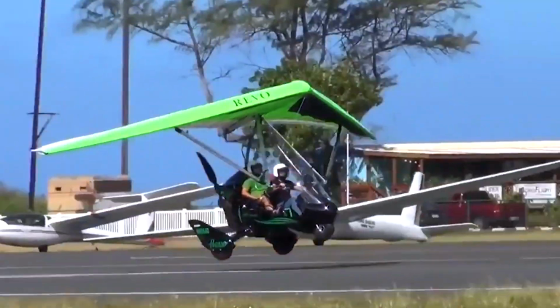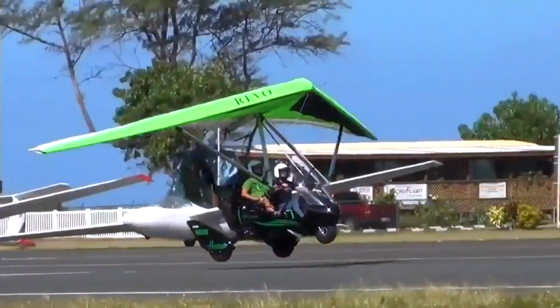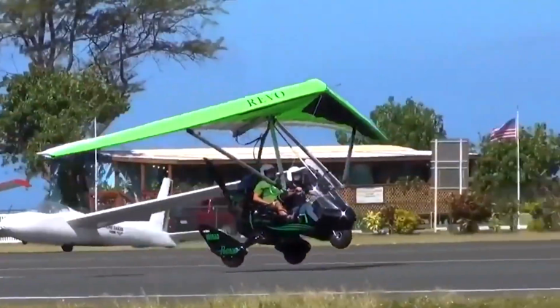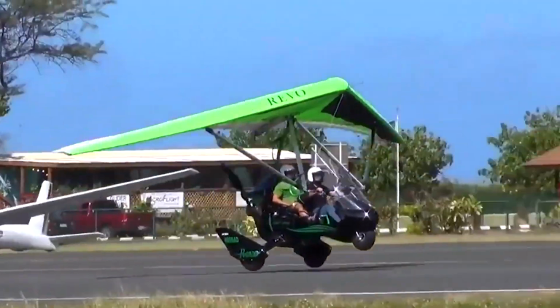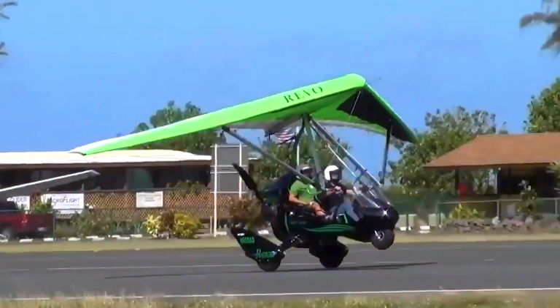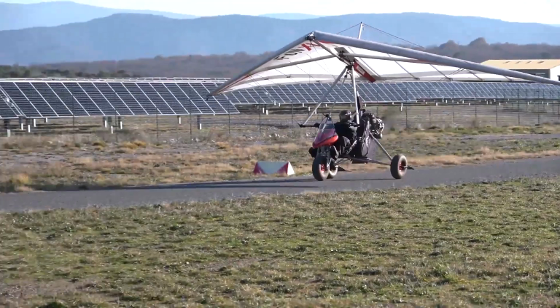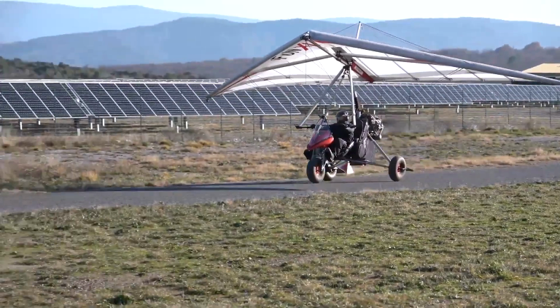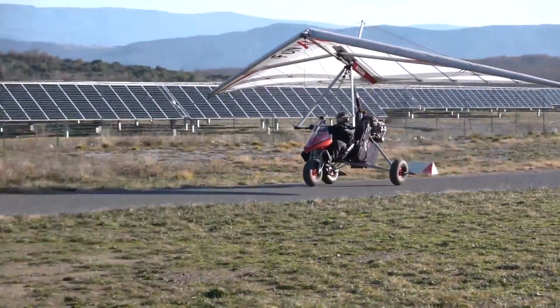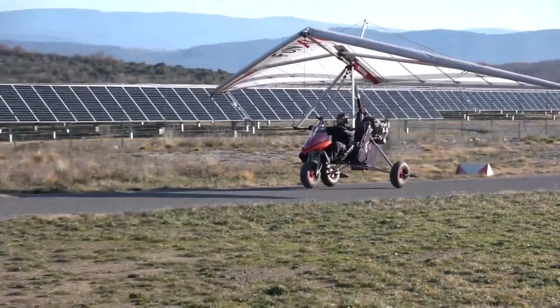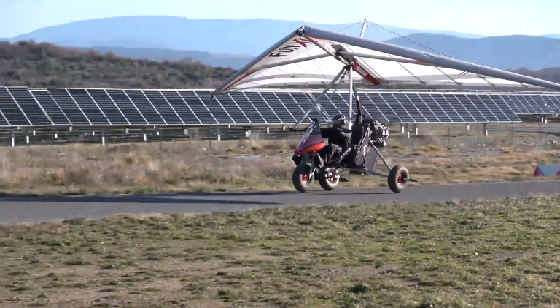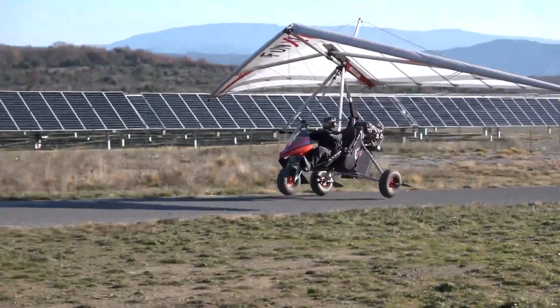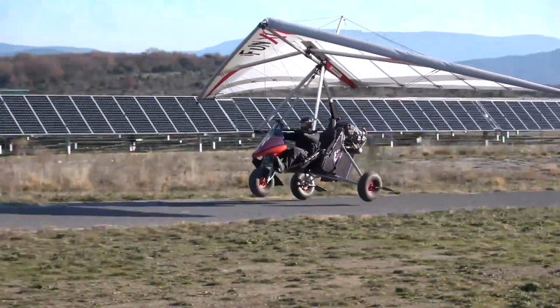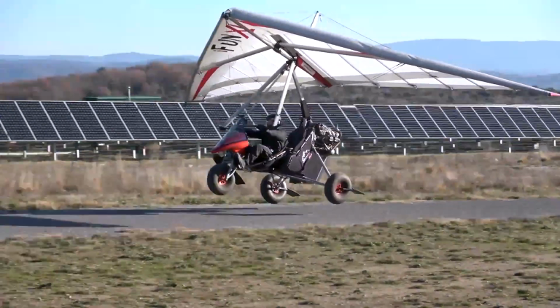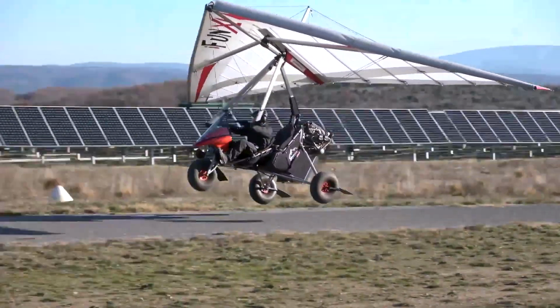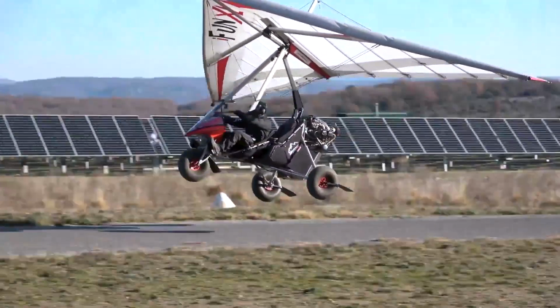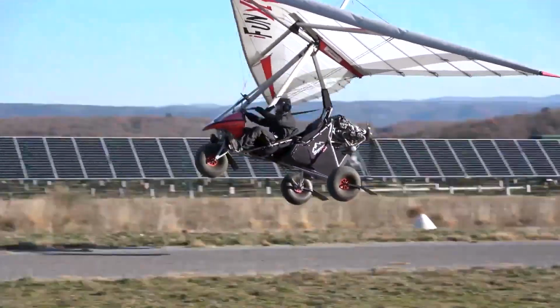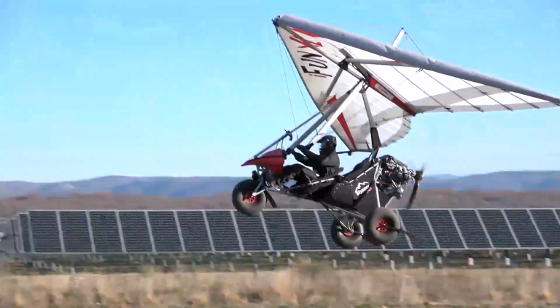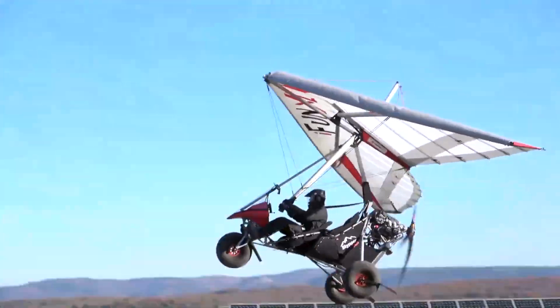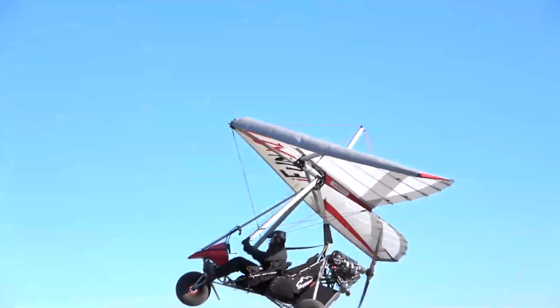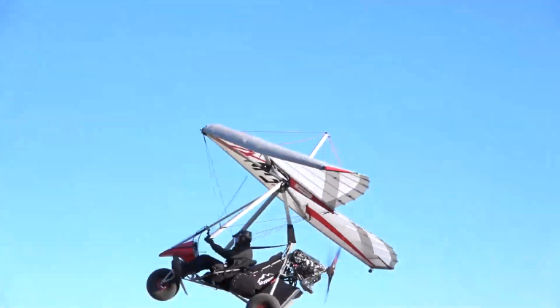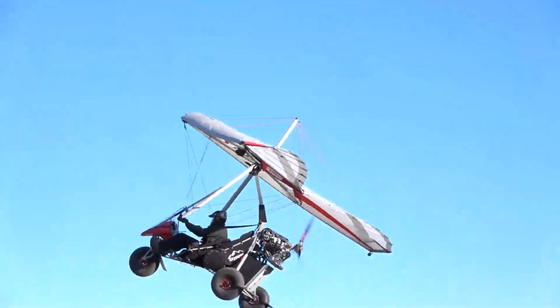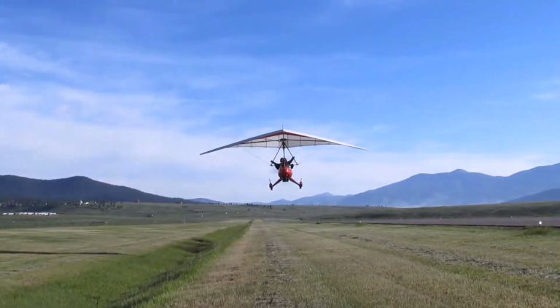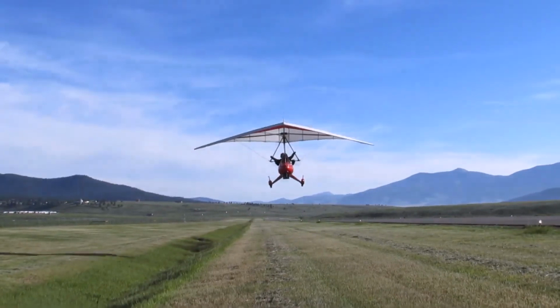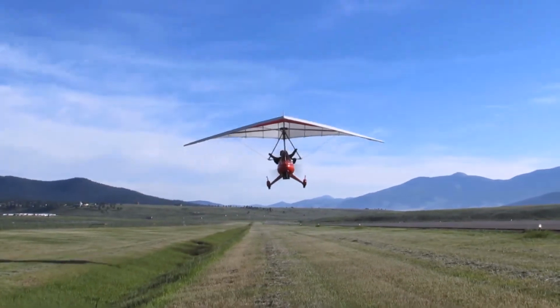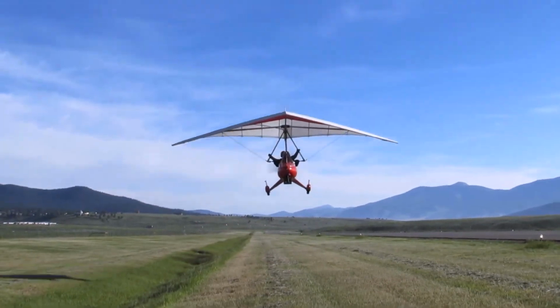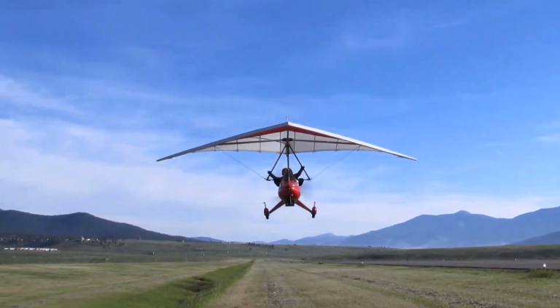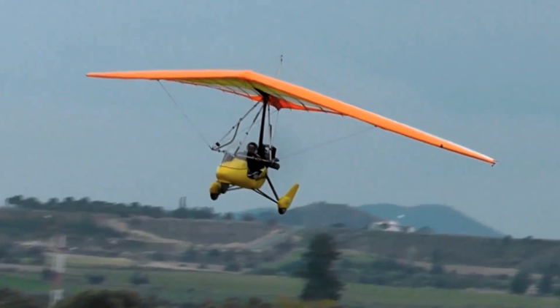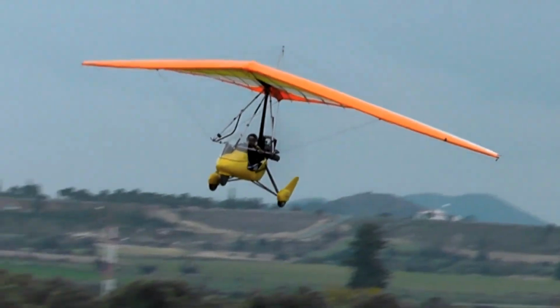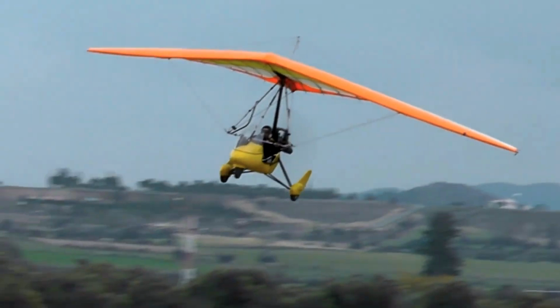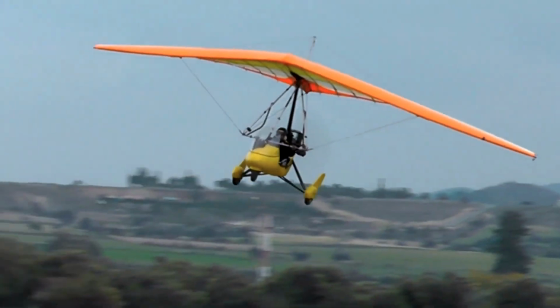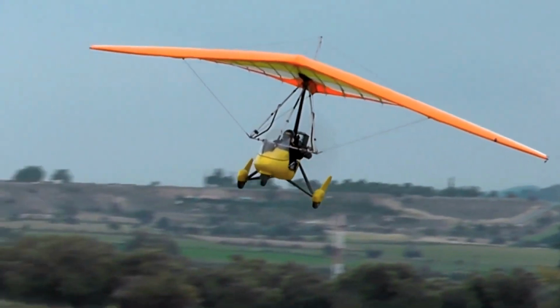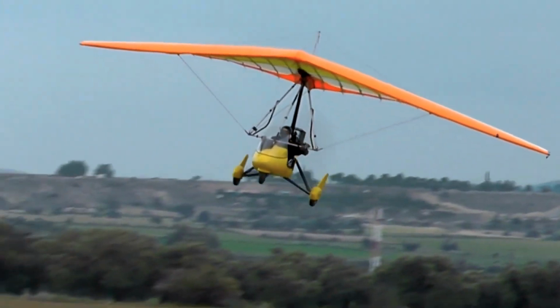With that in mind, here are some of the most fascinating ultralight trikes in the world.